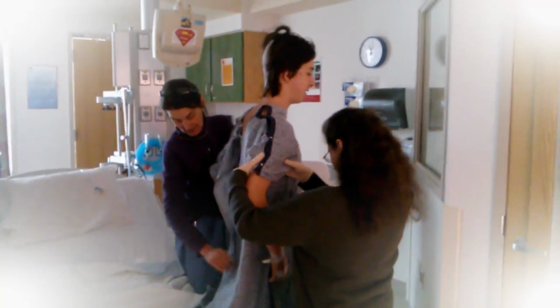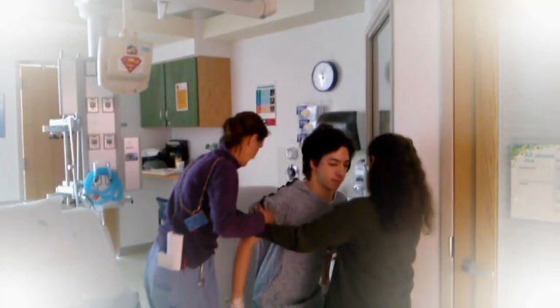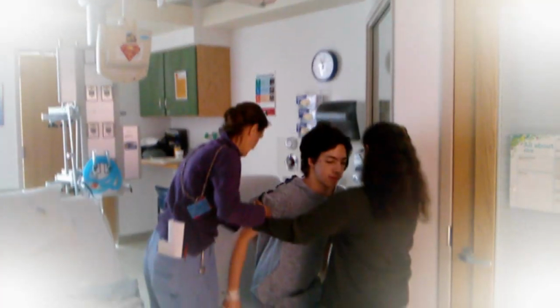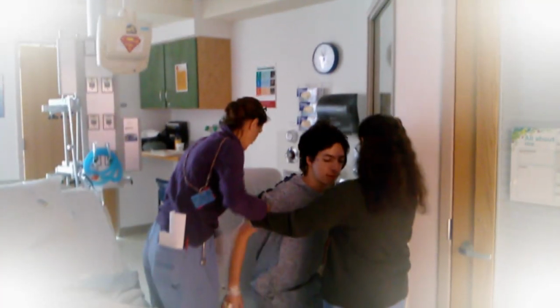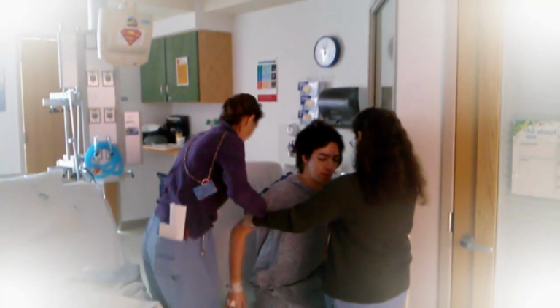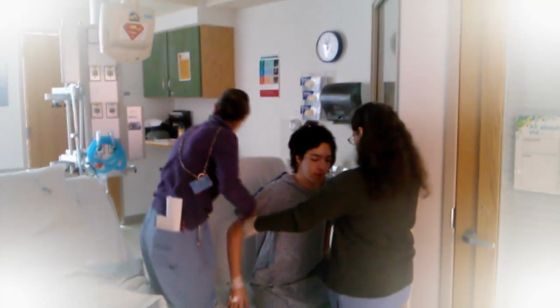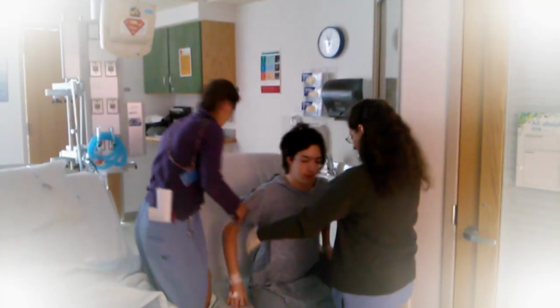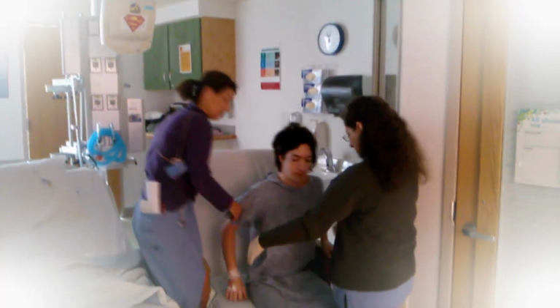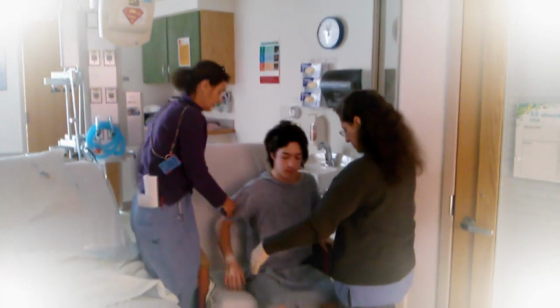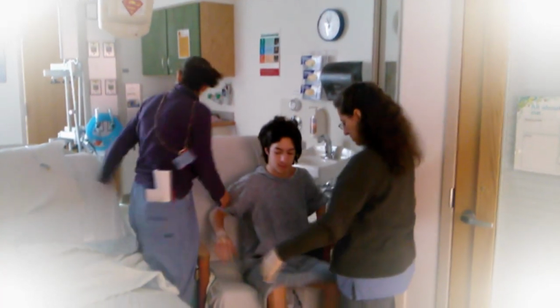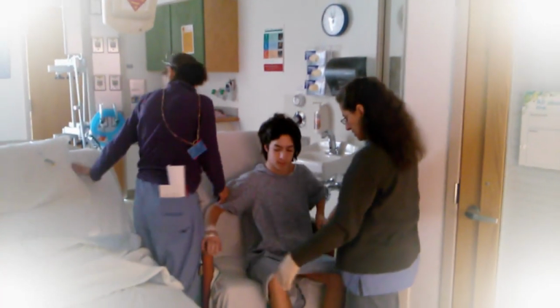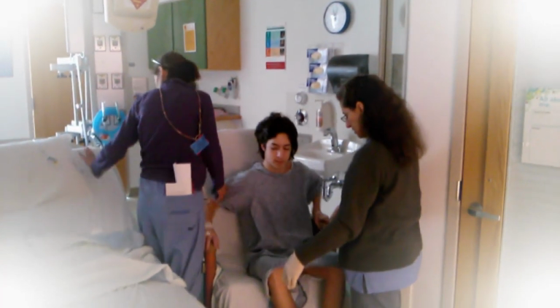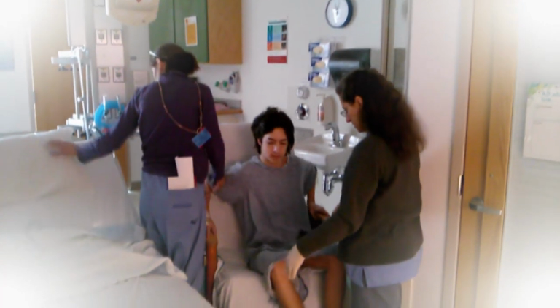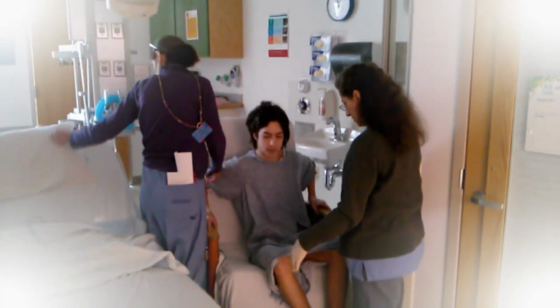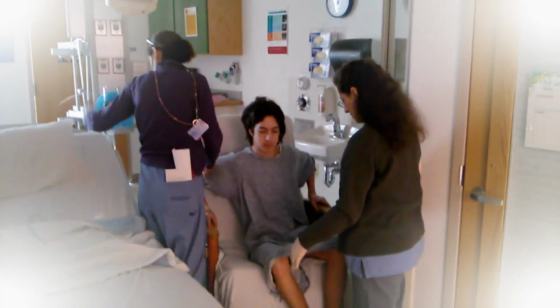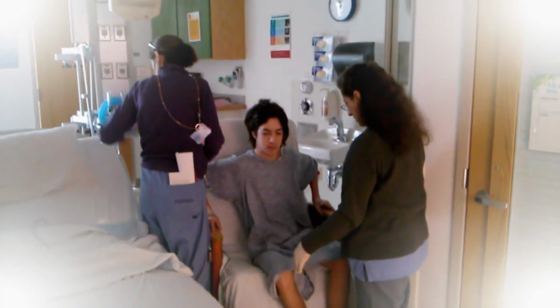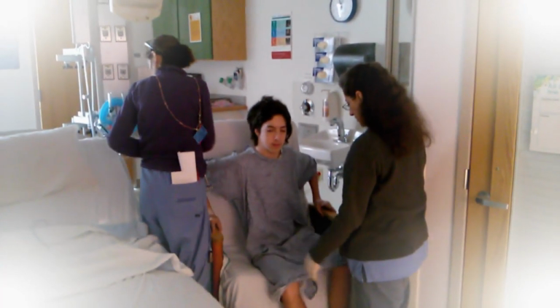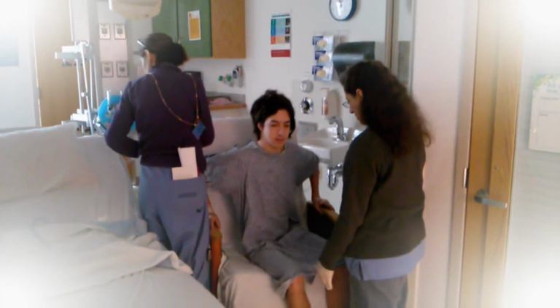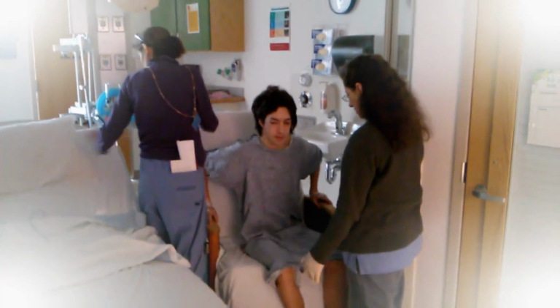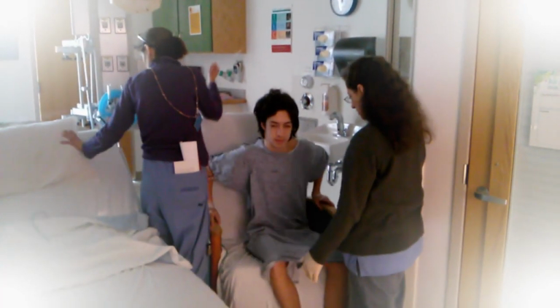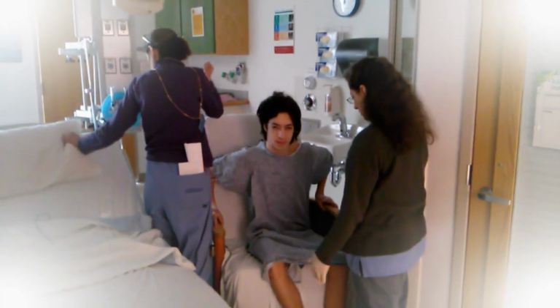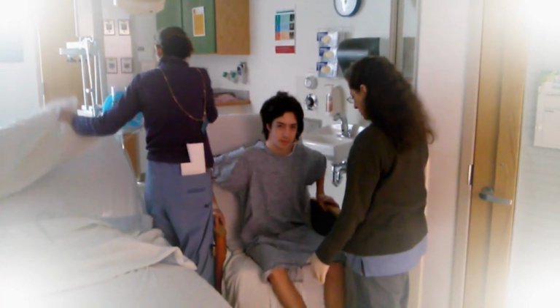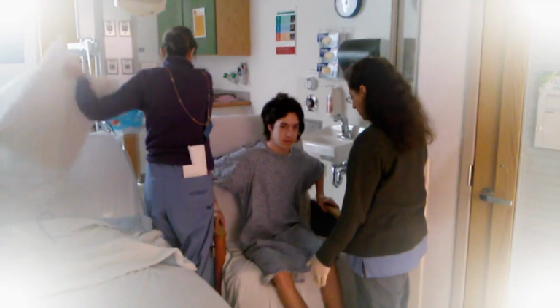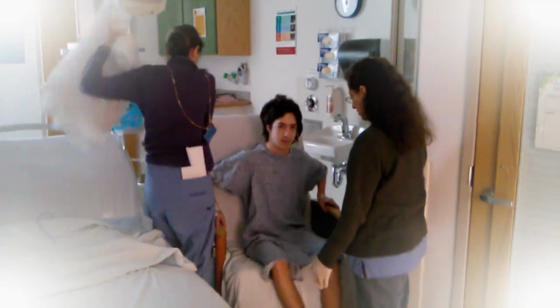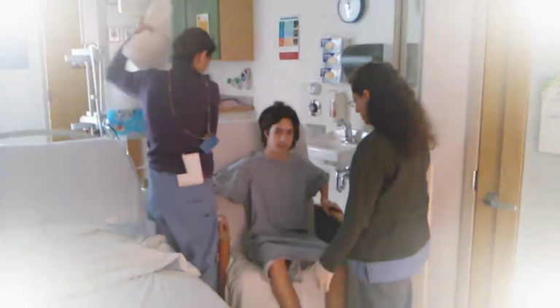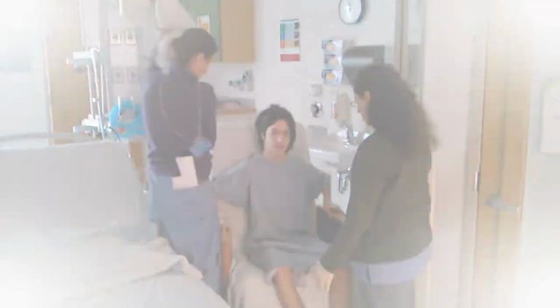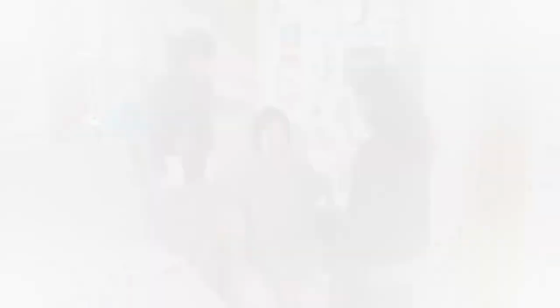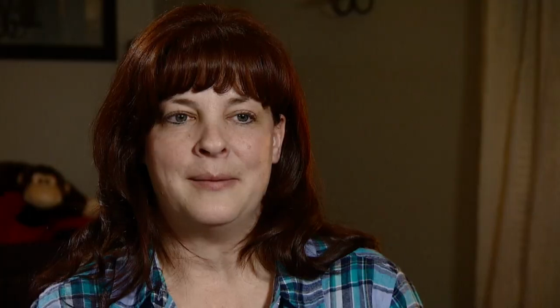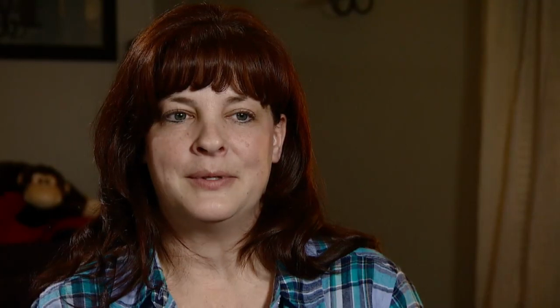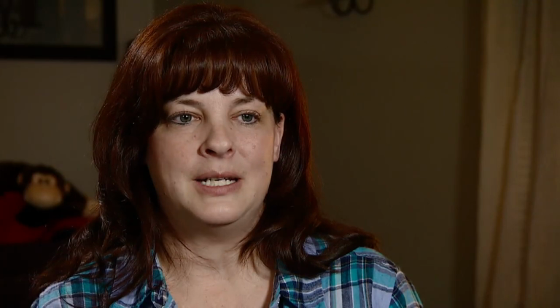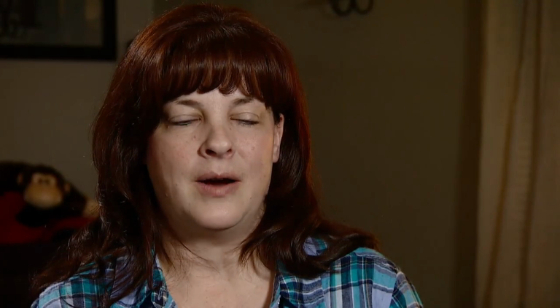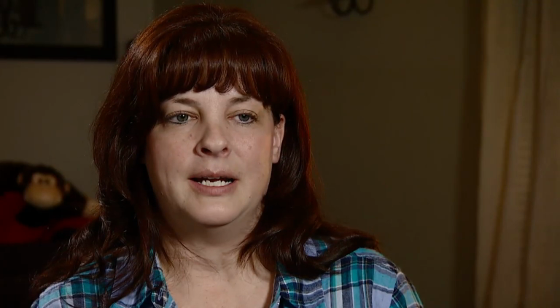He smiled. He told me he loved me. And of course I think I broke down and absolutely cried.